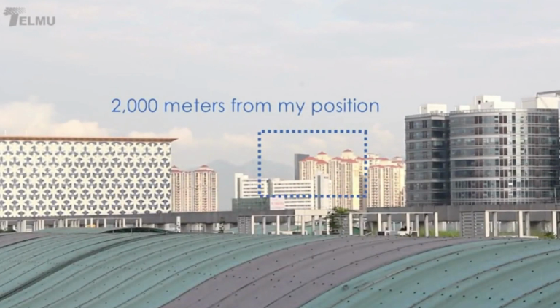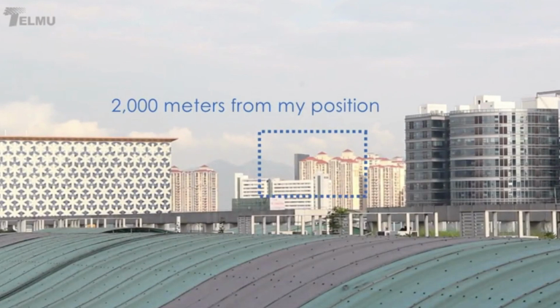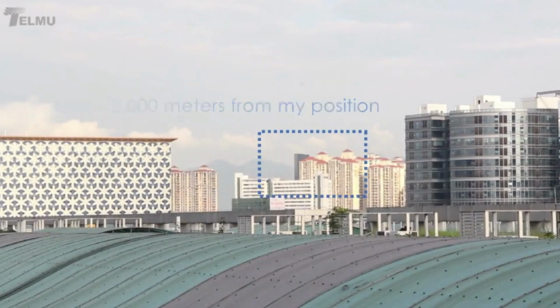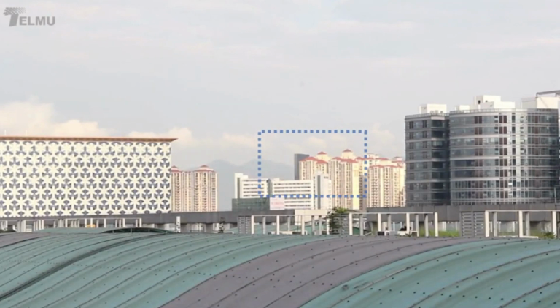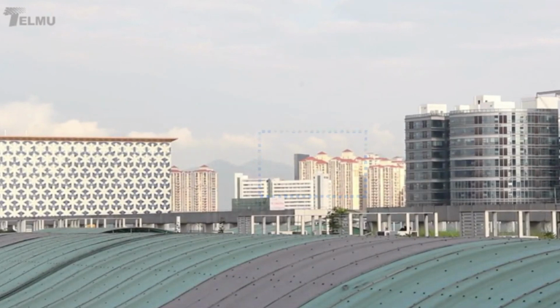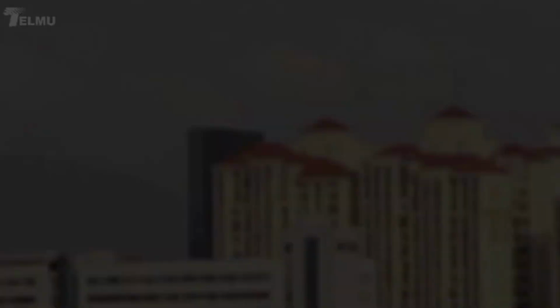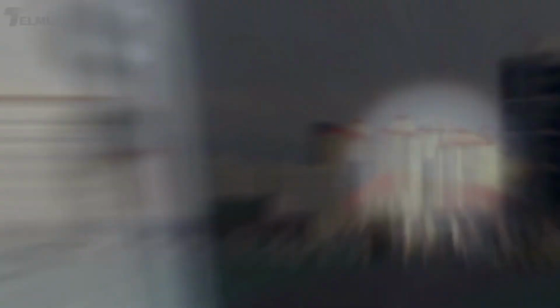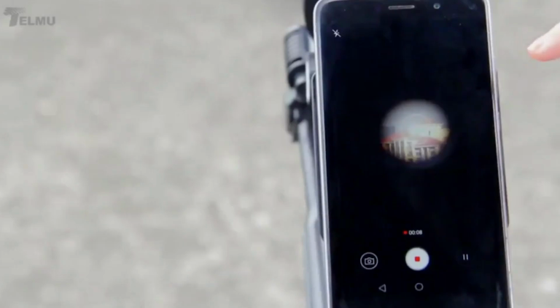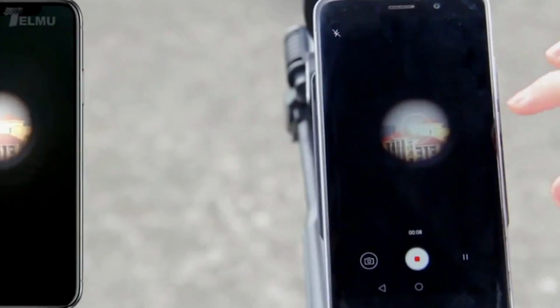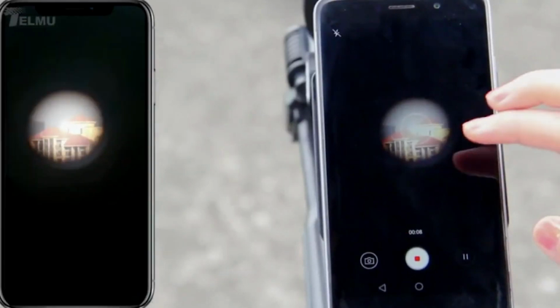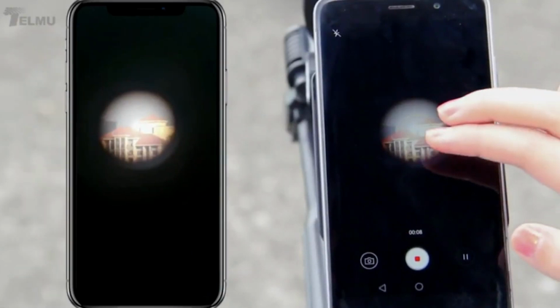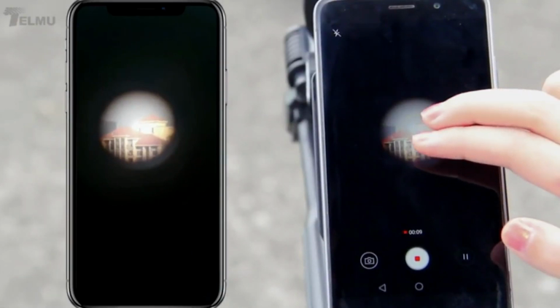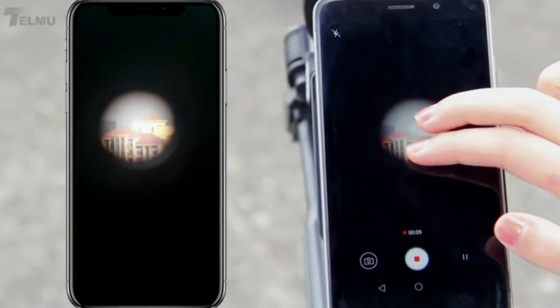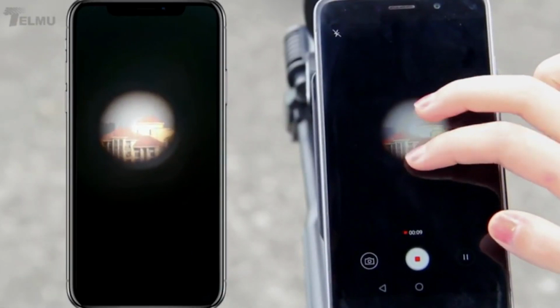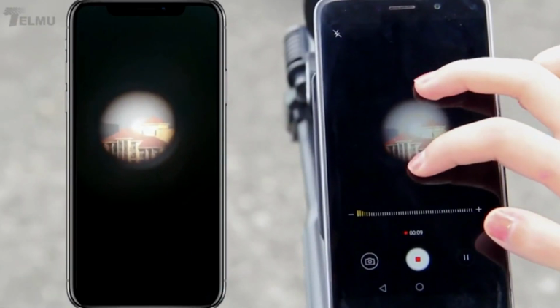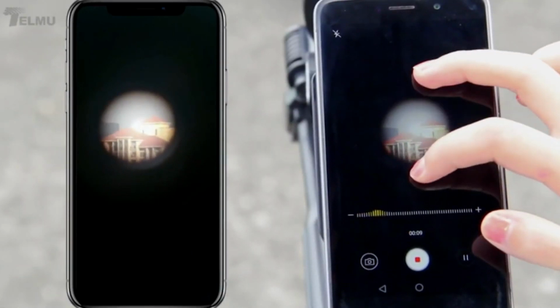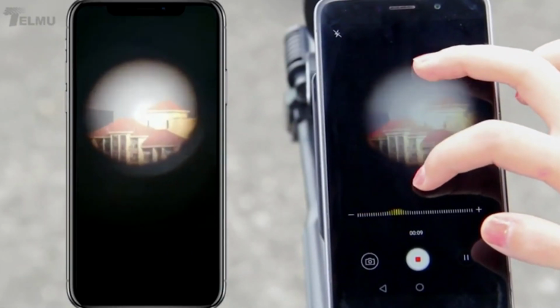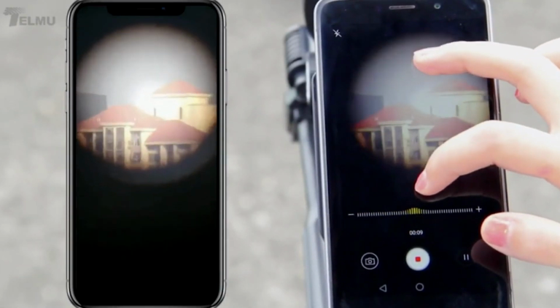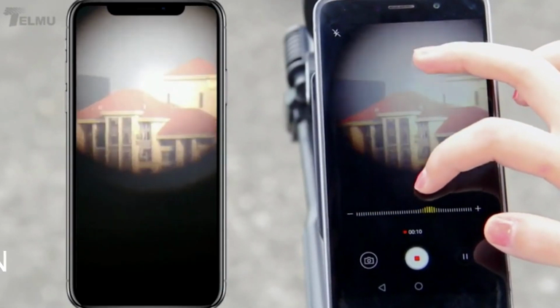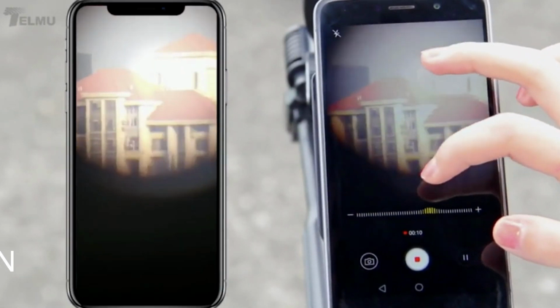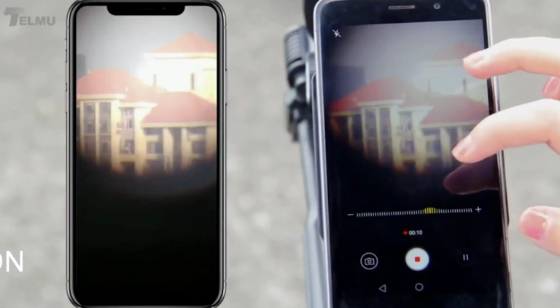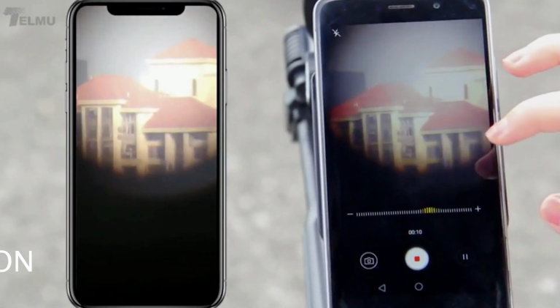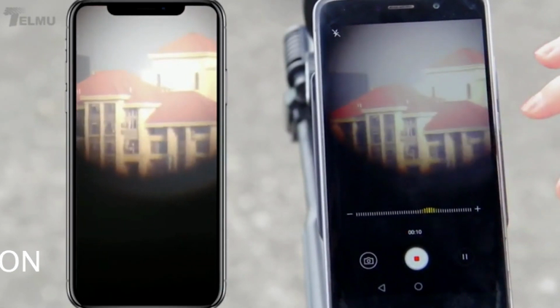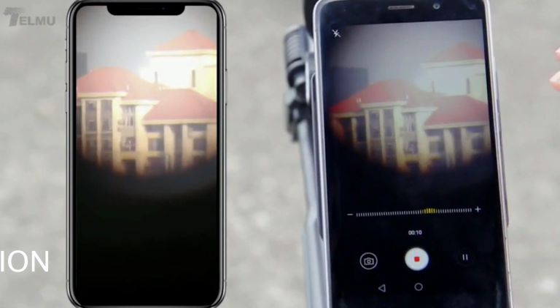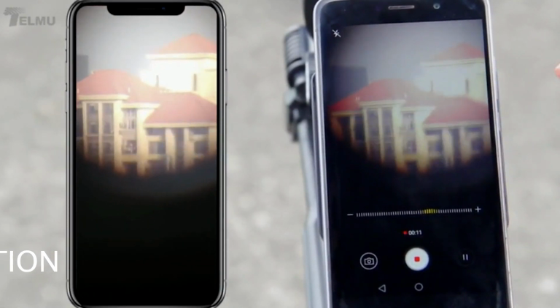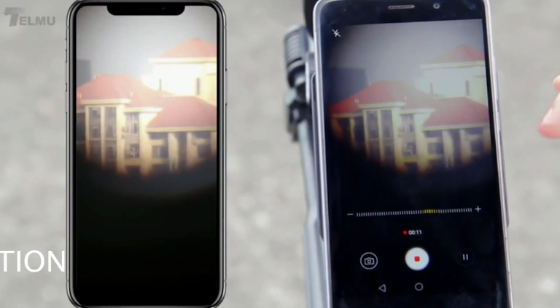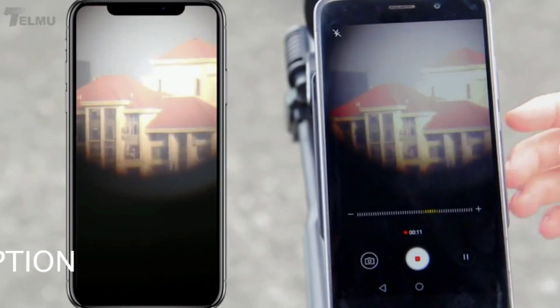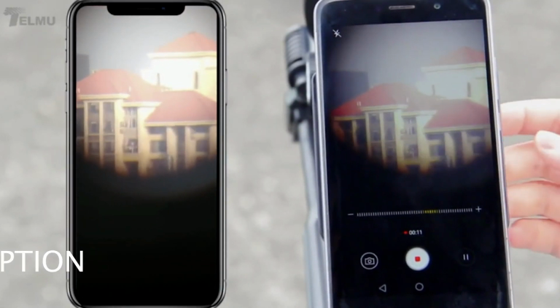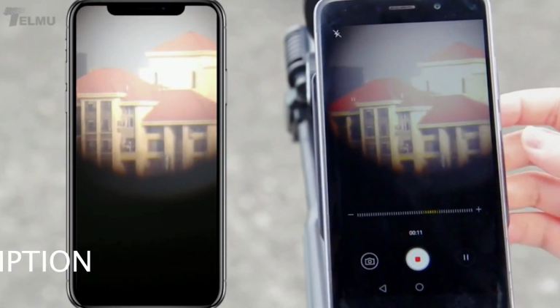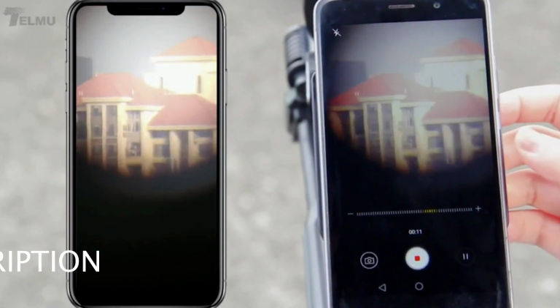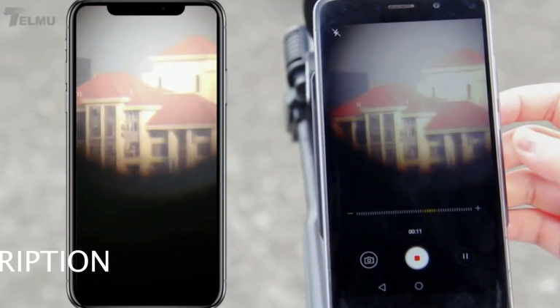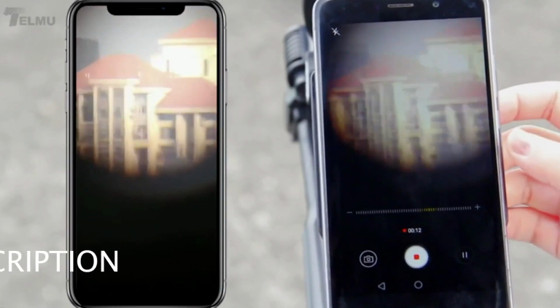As you can see, this telescope is so powerful that it can see up to 2000 meters away from its subject.